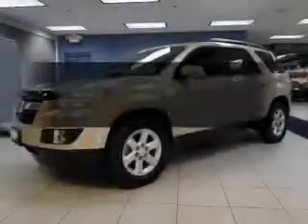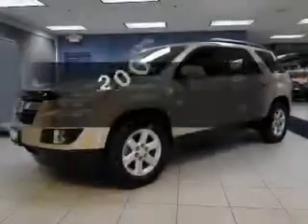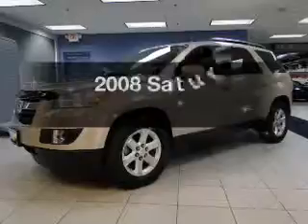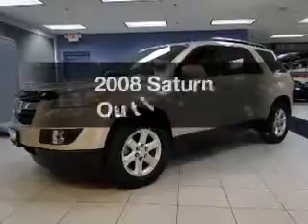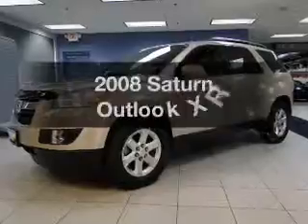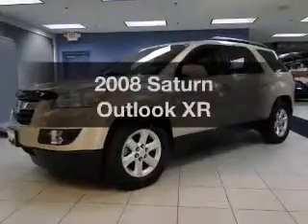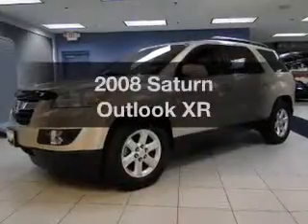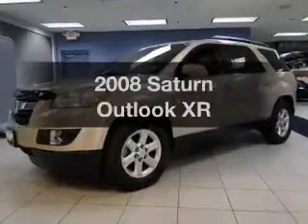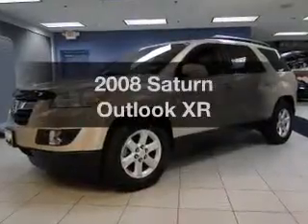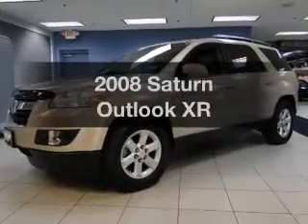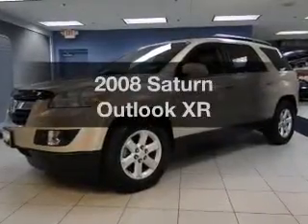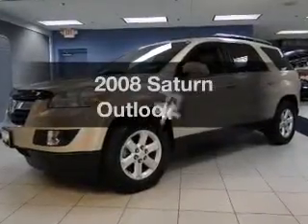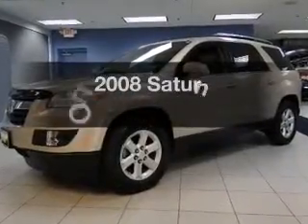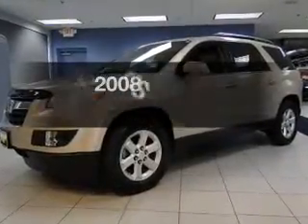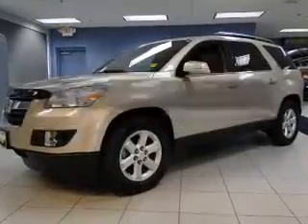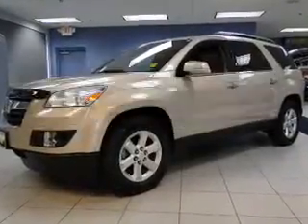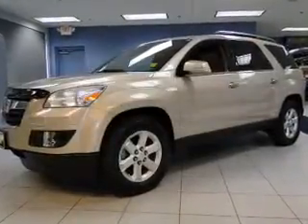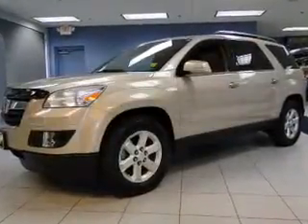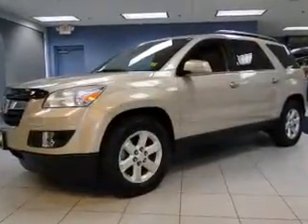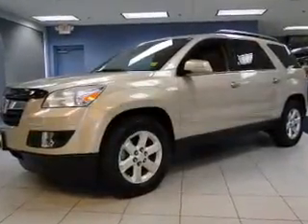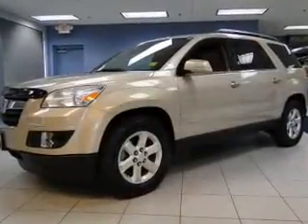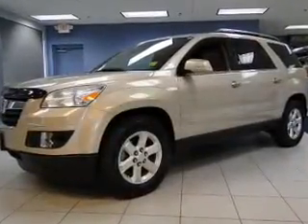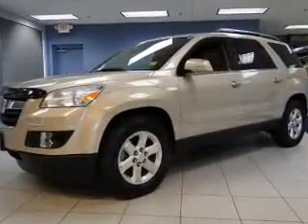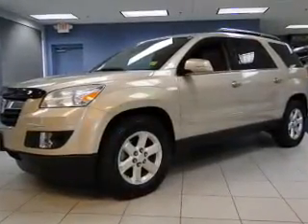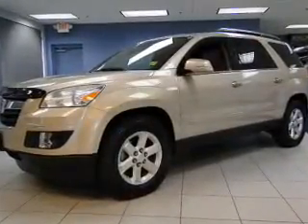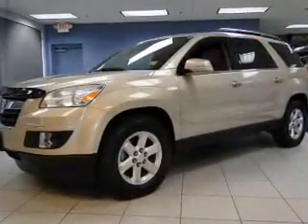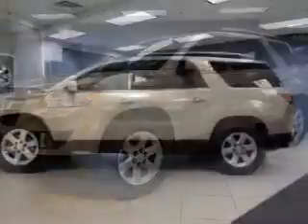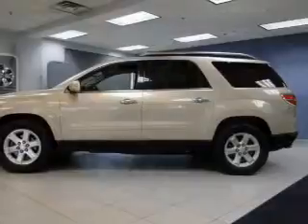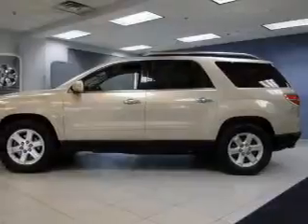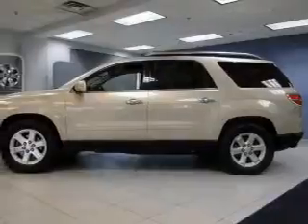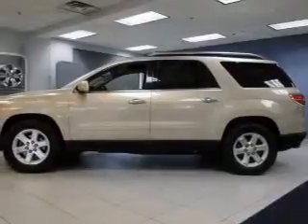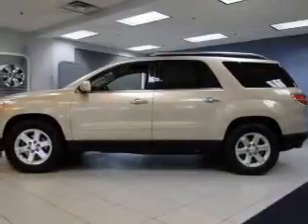Imagine yourself in this 2008 Saturn Outlook. Find everything you want in a ride under one roof.